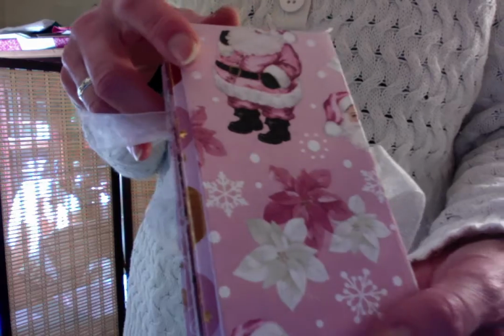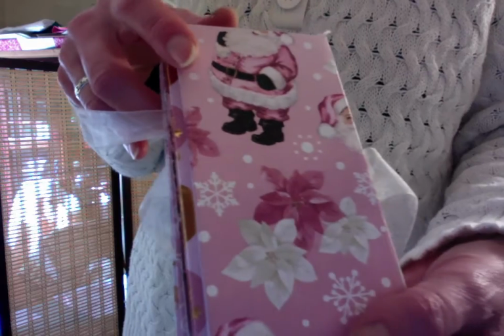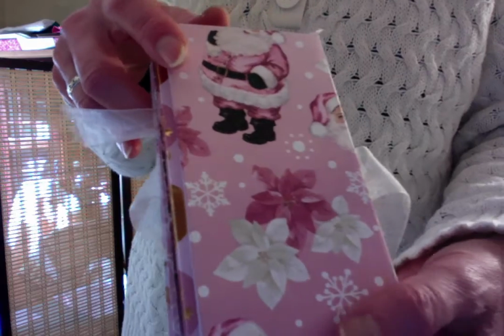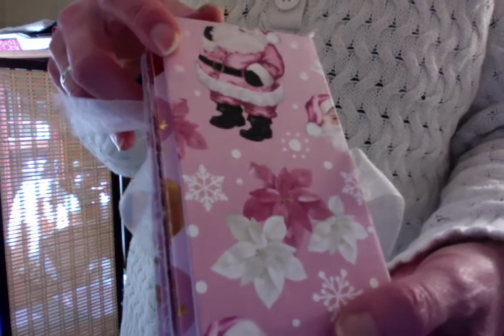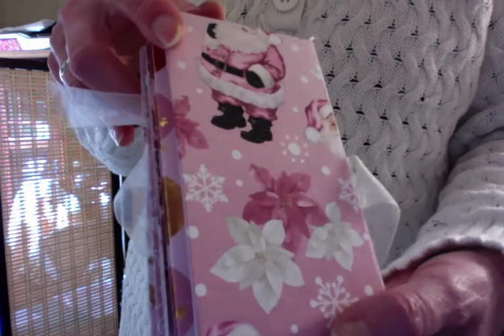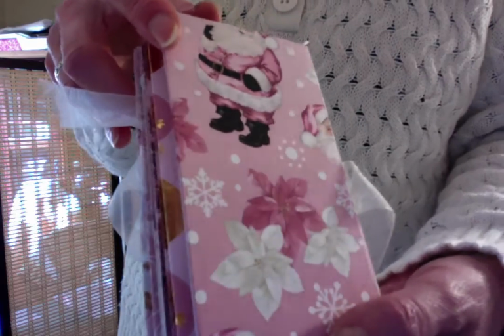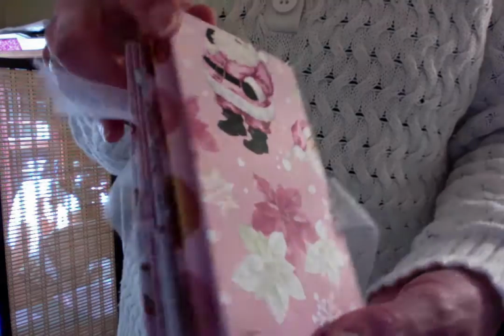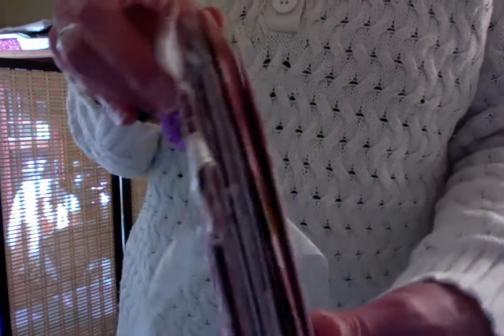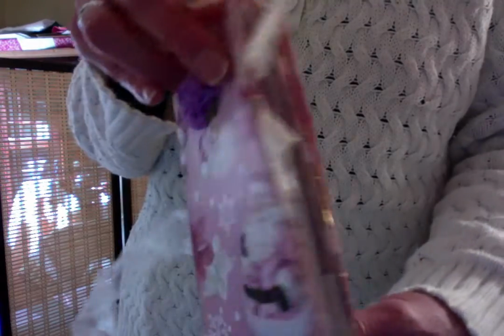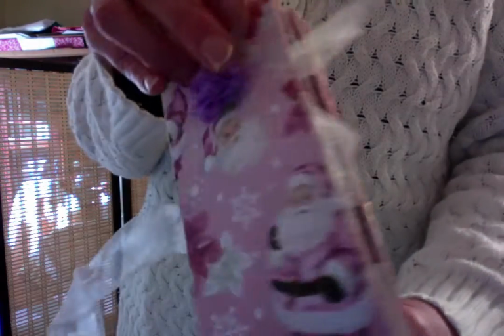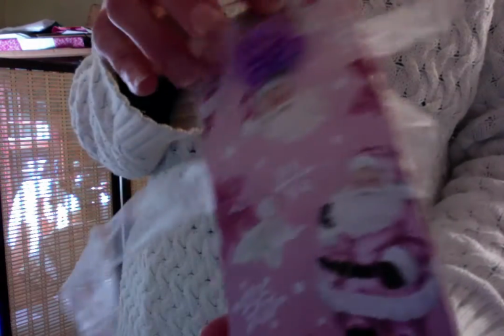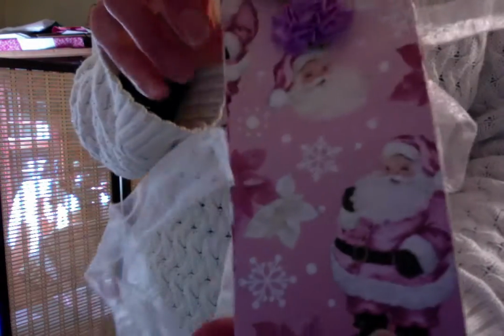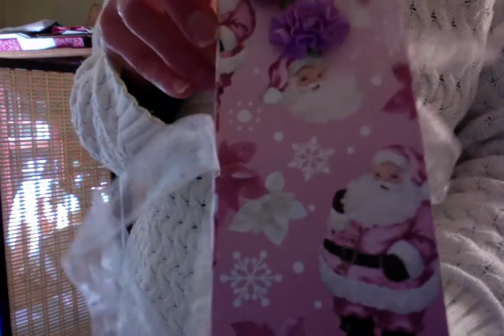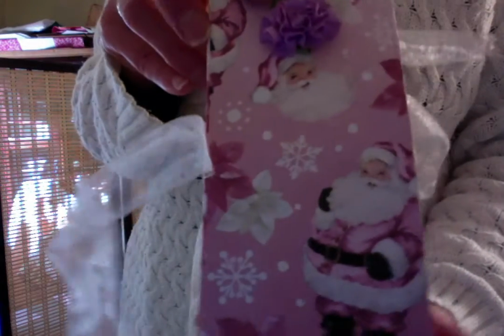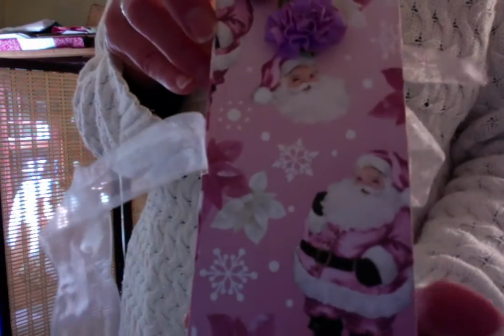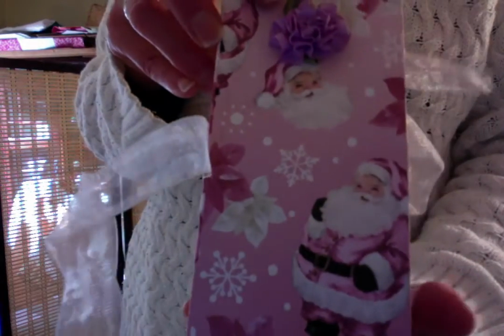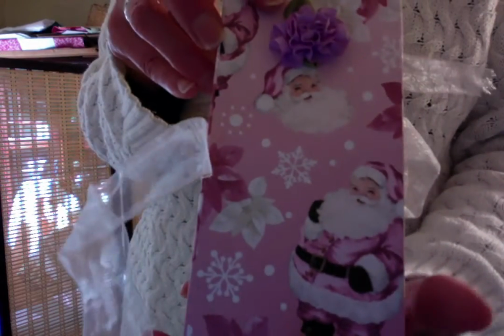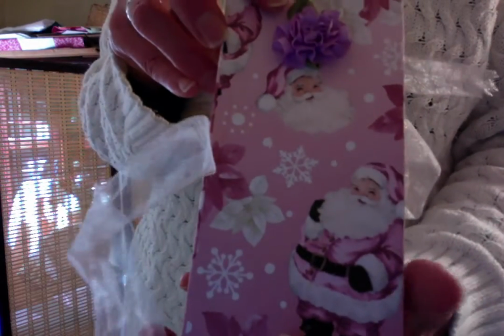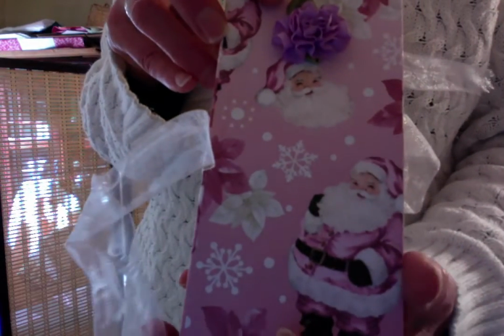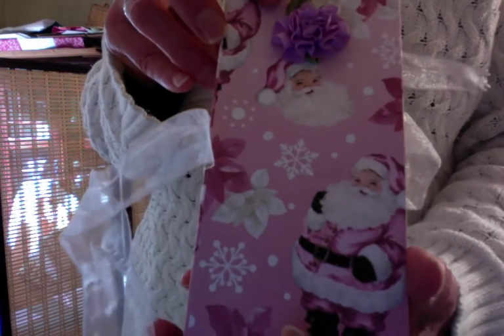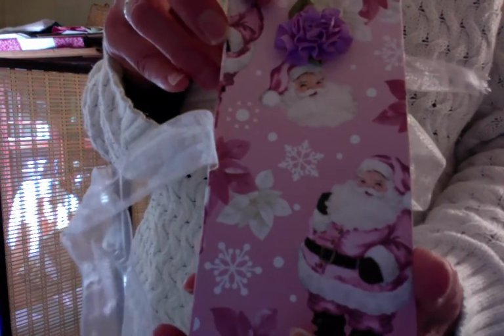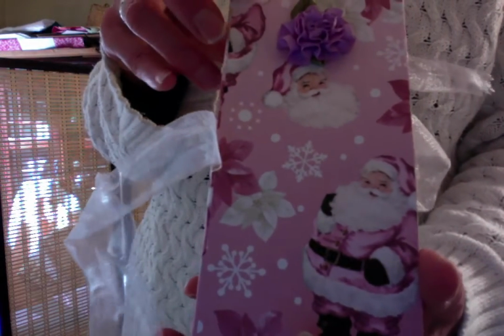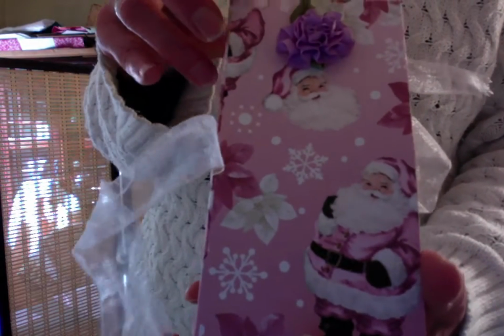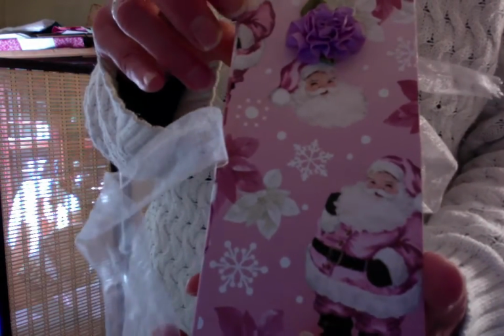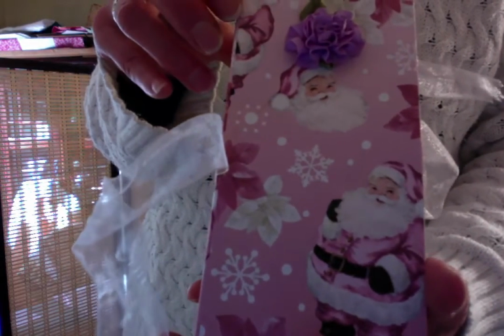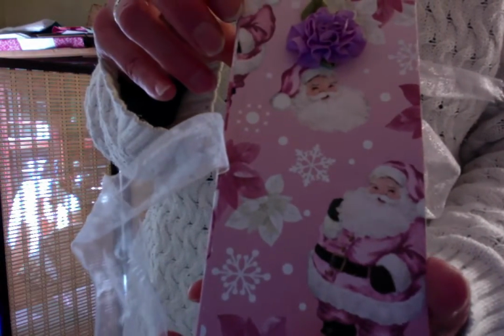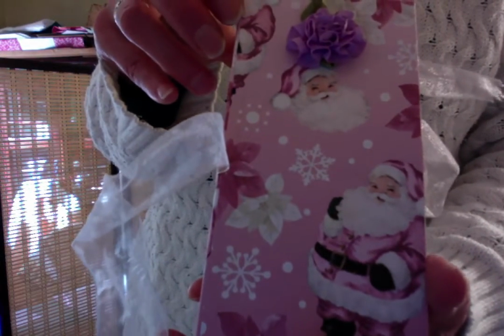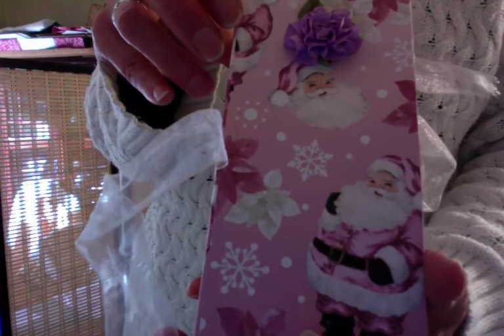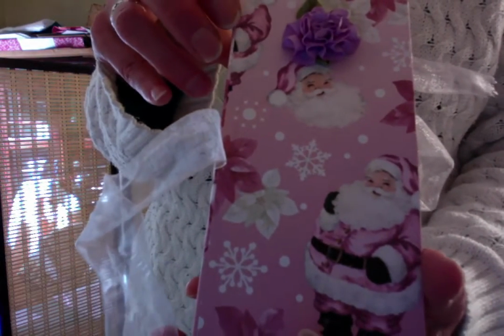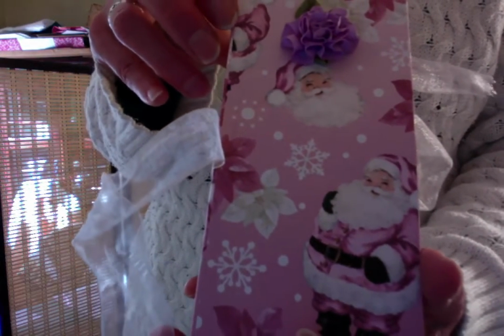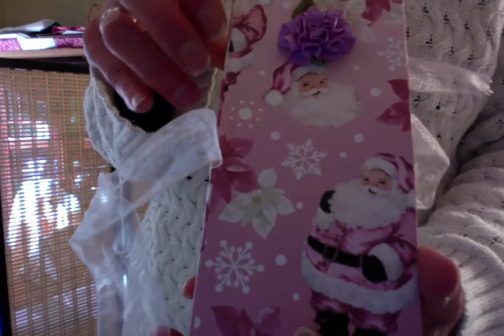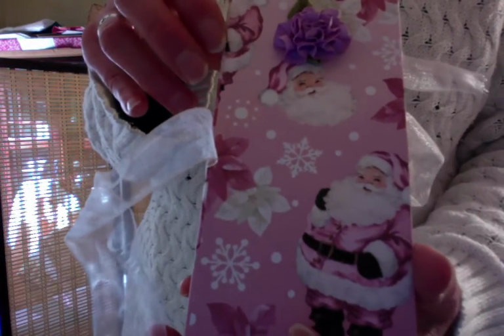I'm calling this the Pink Santa Butterbox Album.